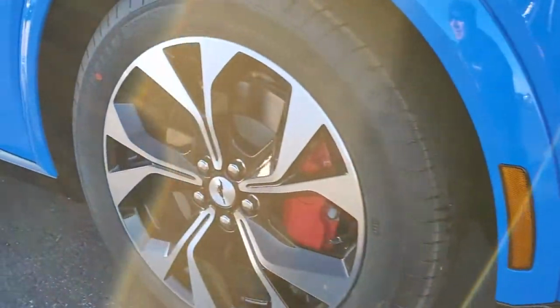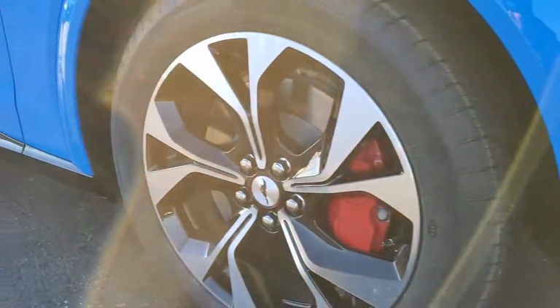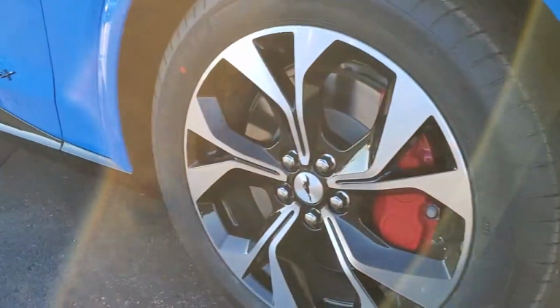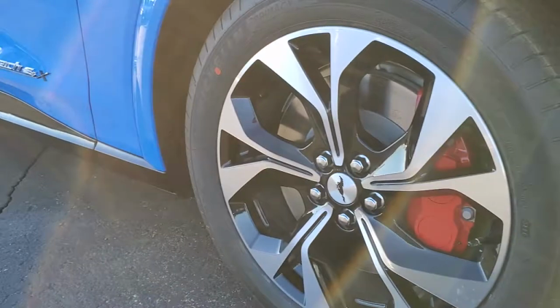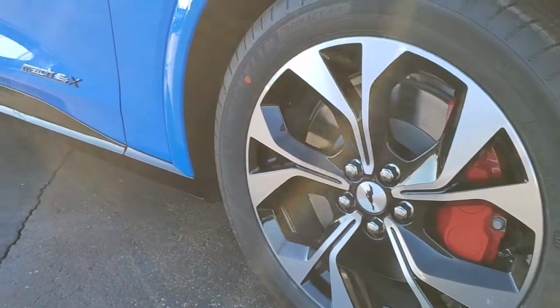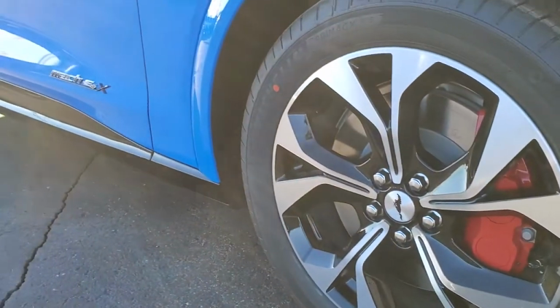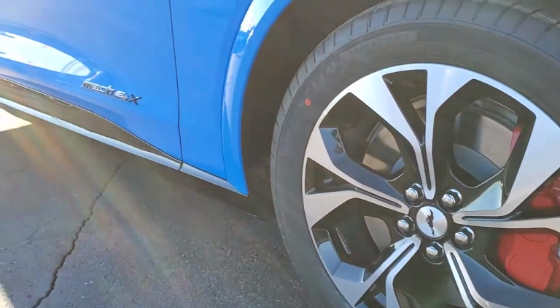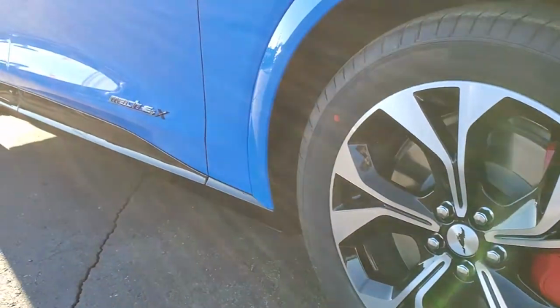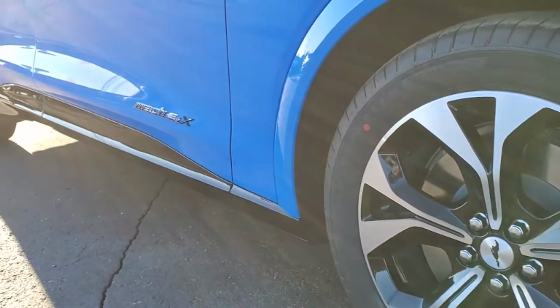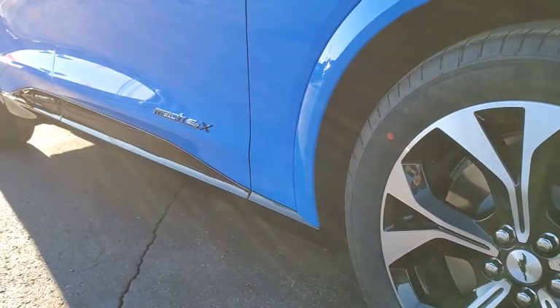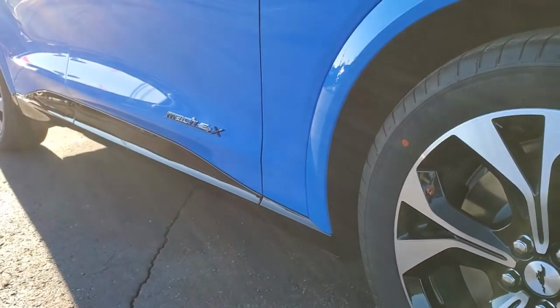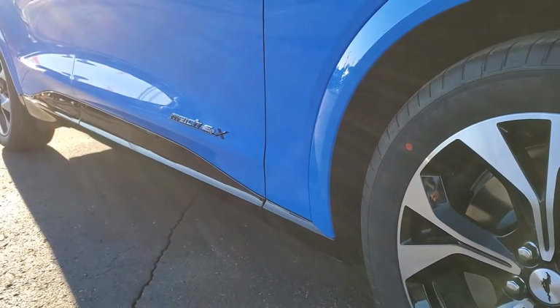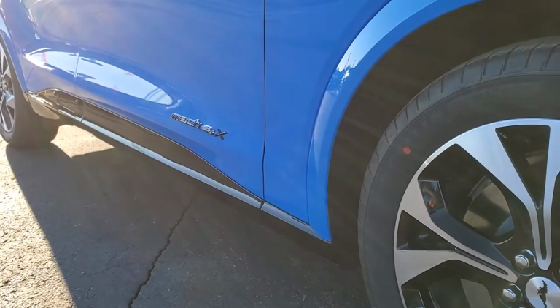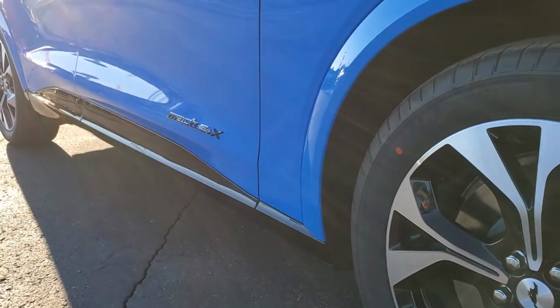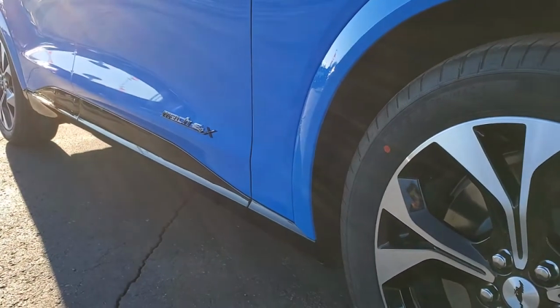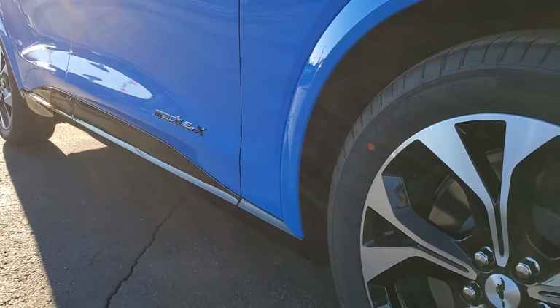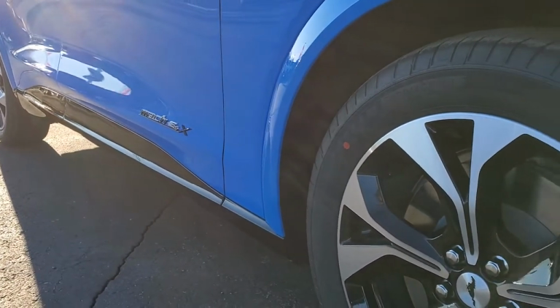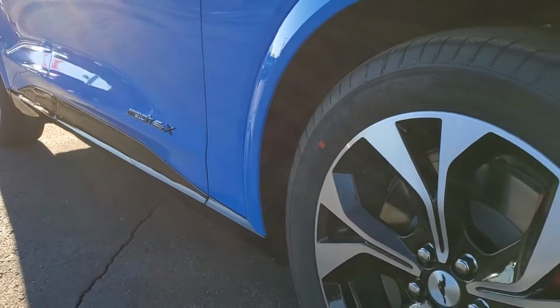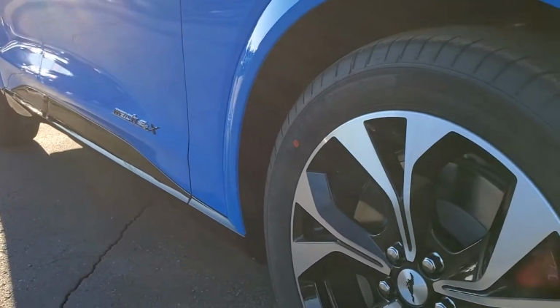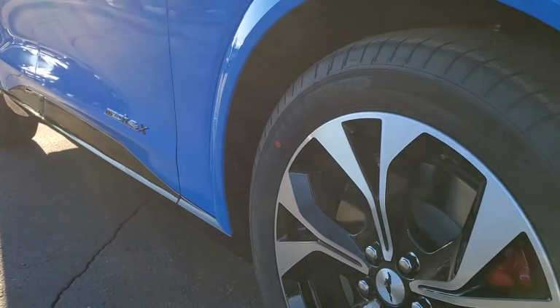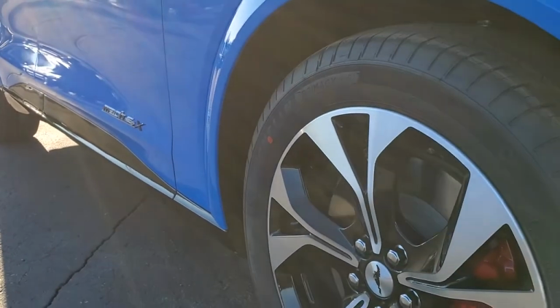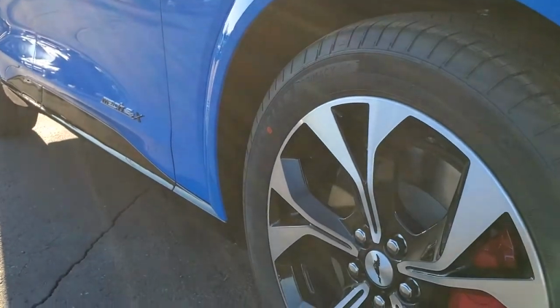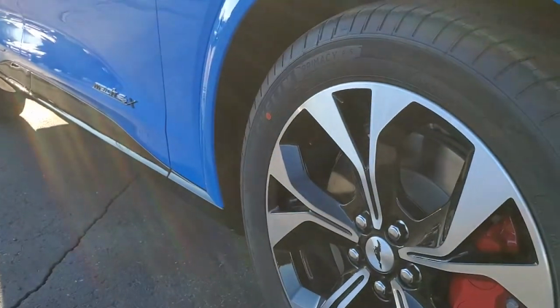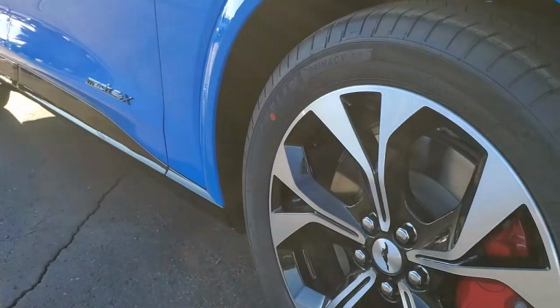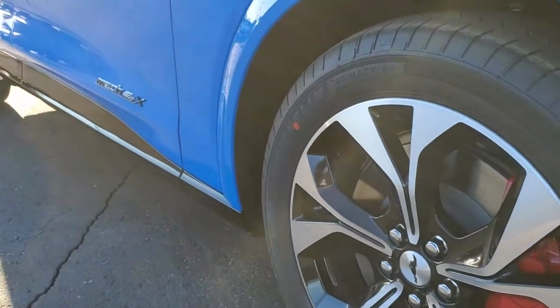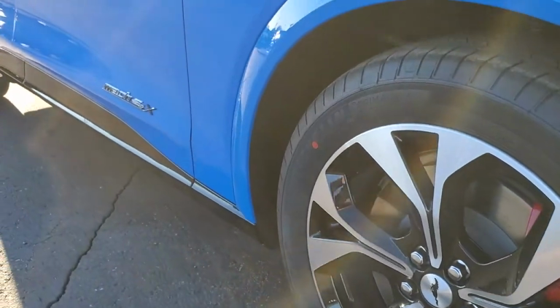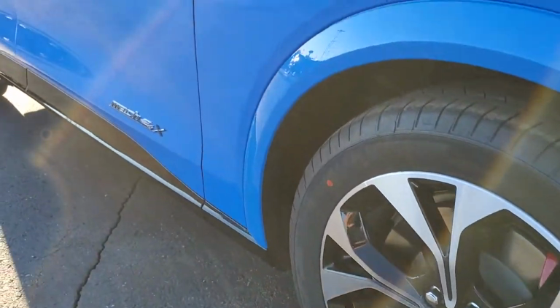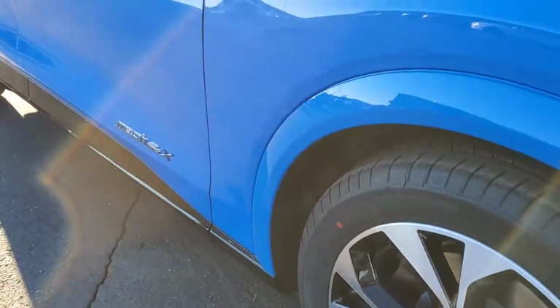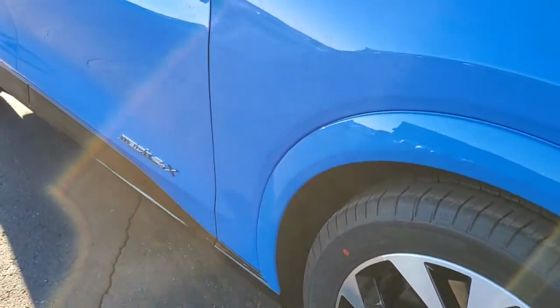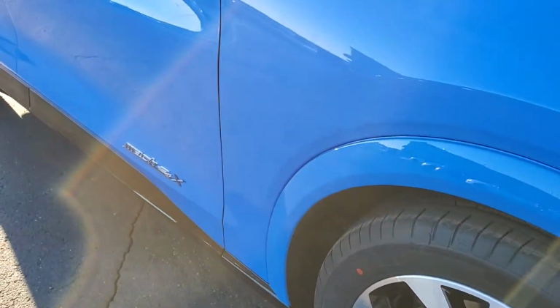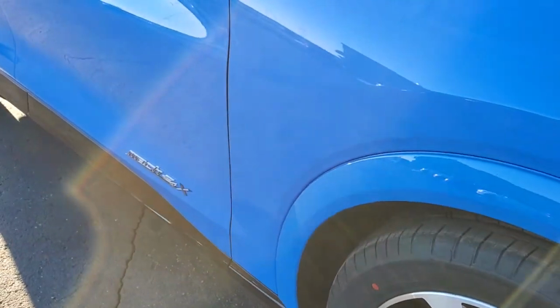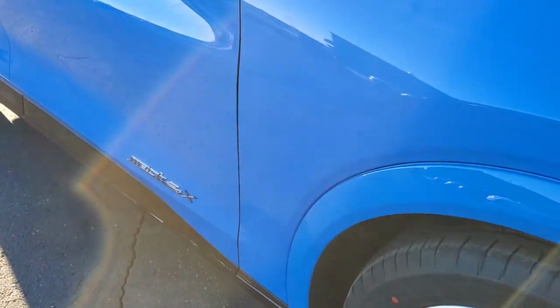I like the gloss black bottom lip of the bumper there, and the gloss black on the bottom of the sides of the doors.